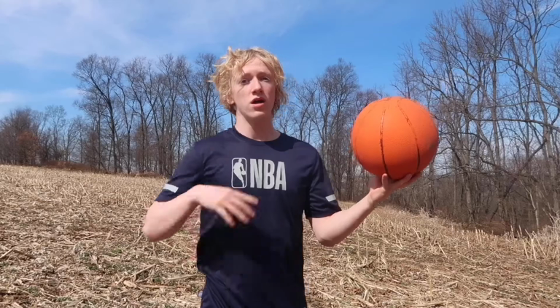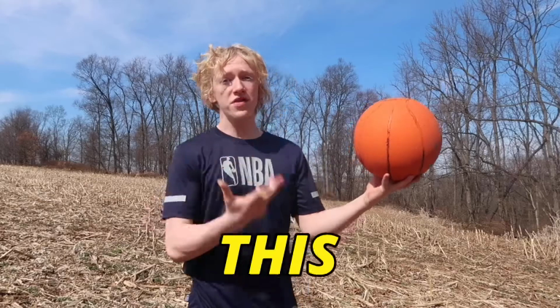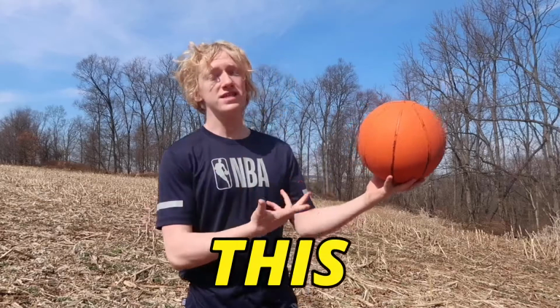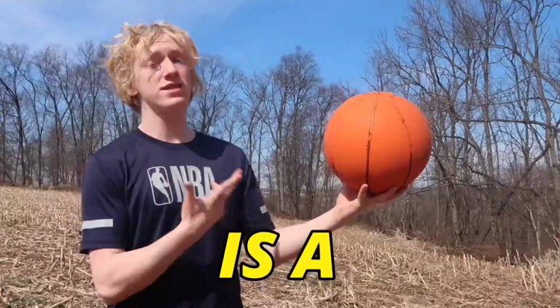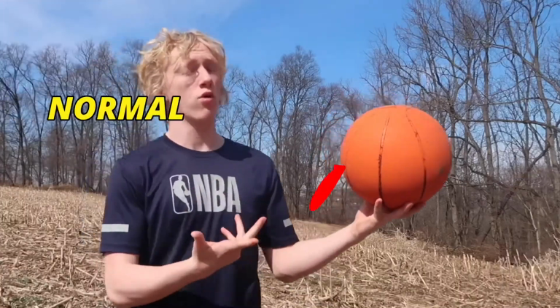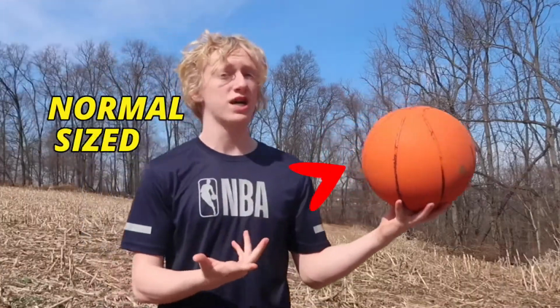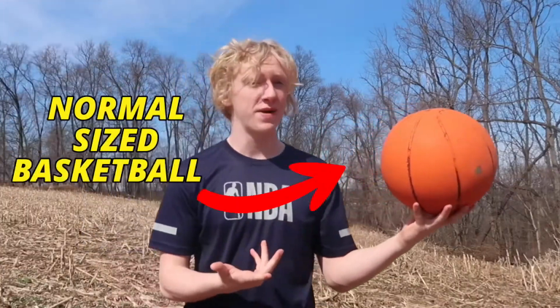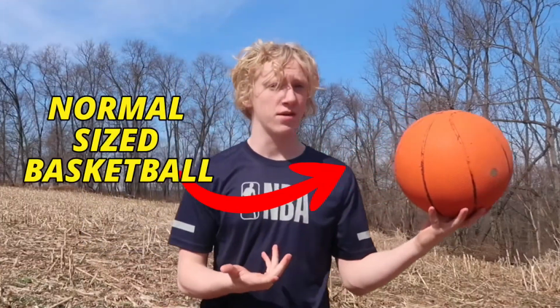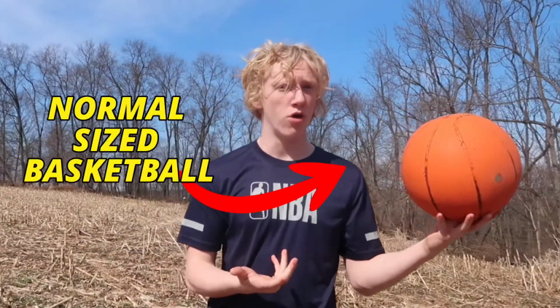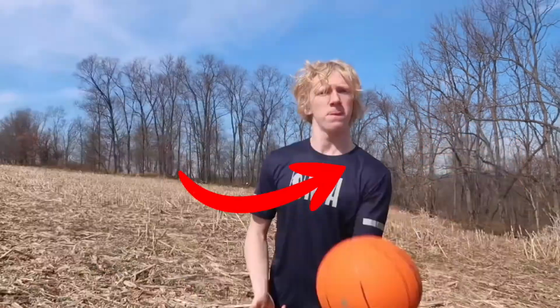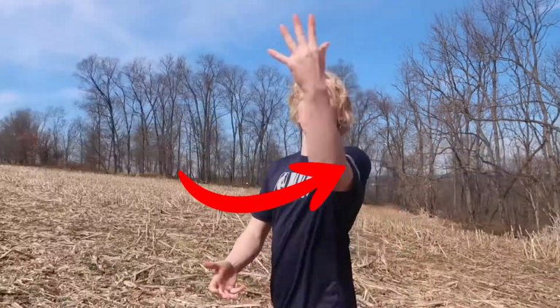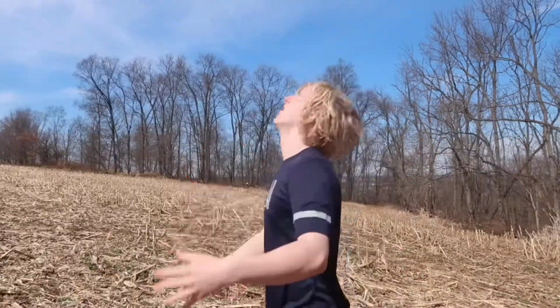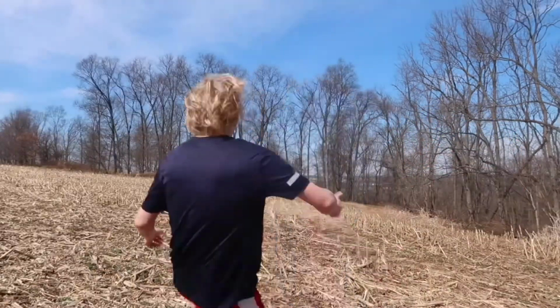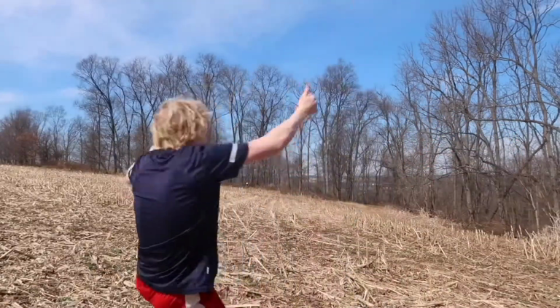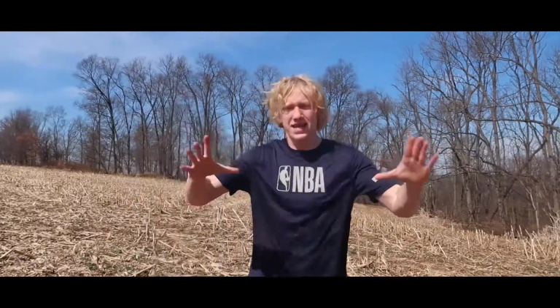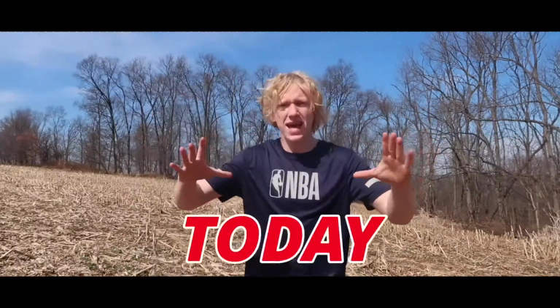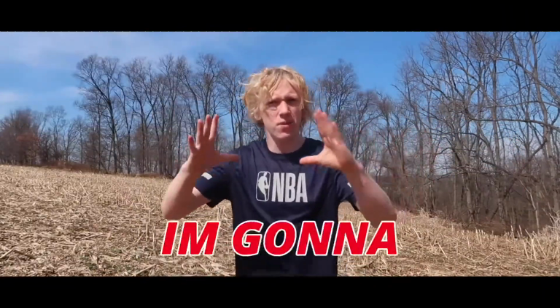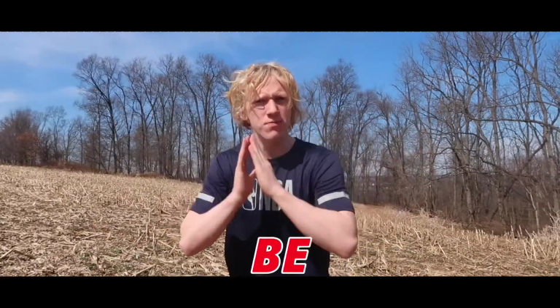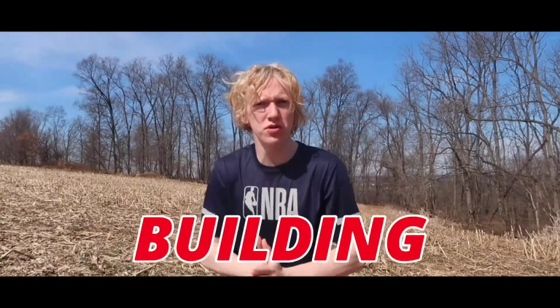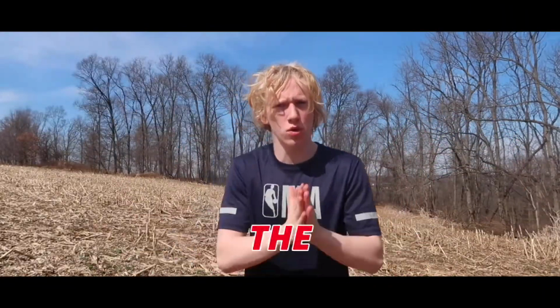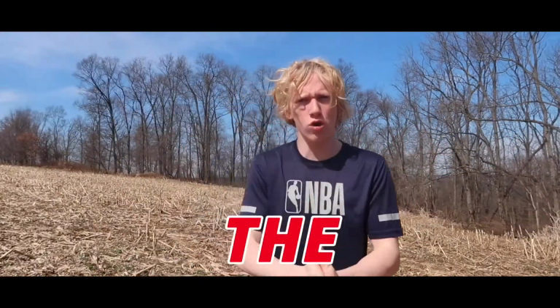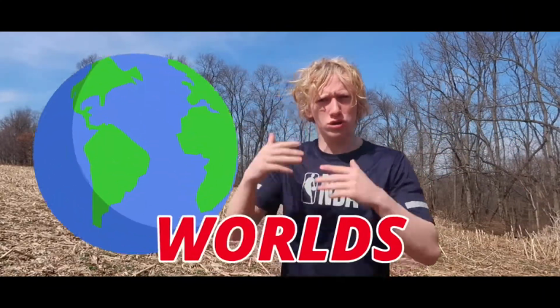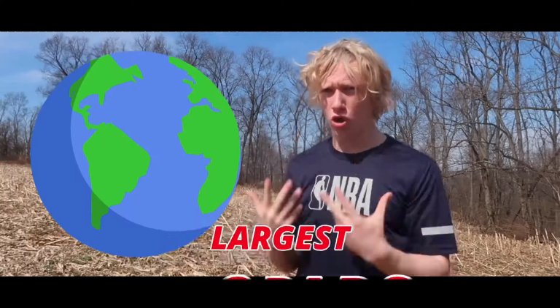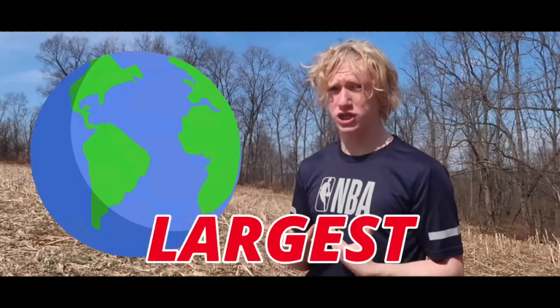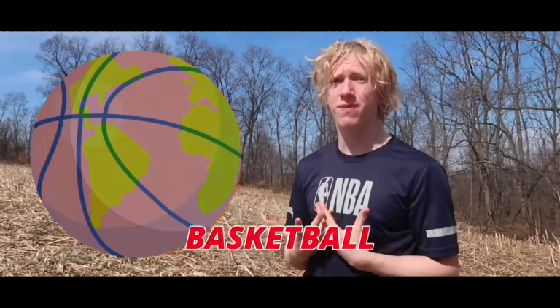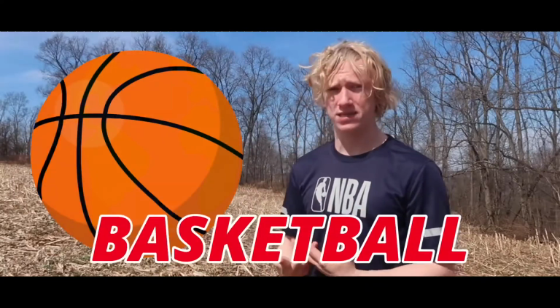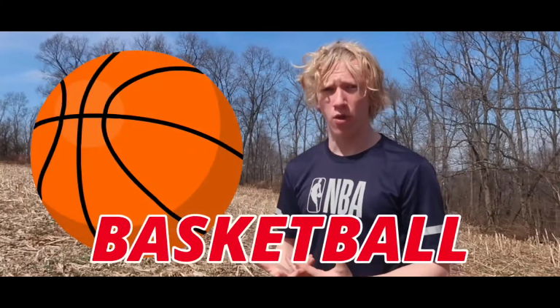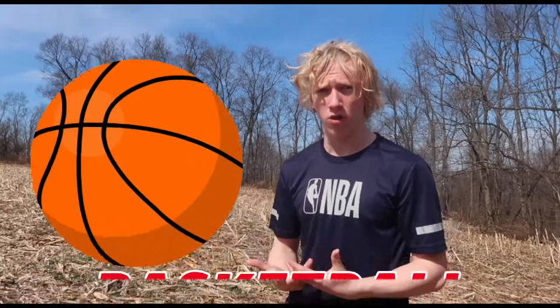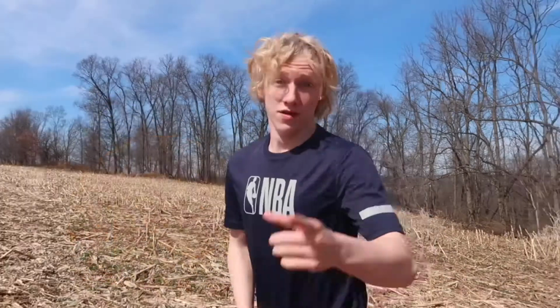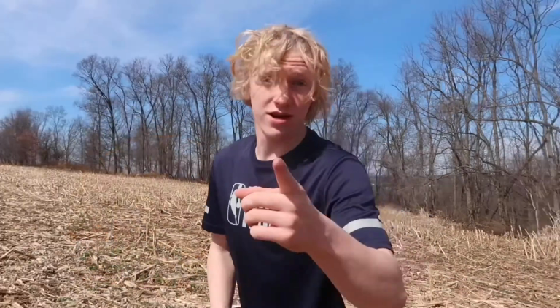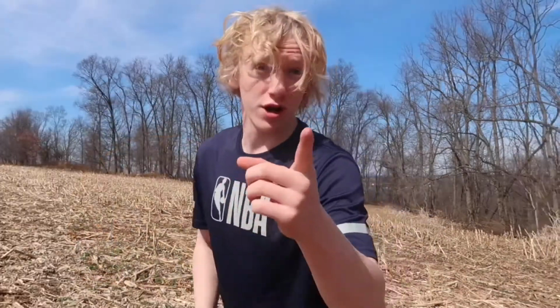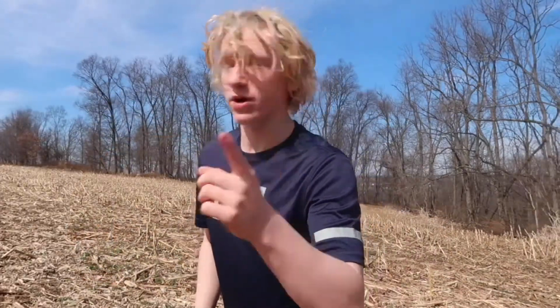This is a normal sized basketball and today I'm going to be building the world's largest basketball. Let's get right into it.